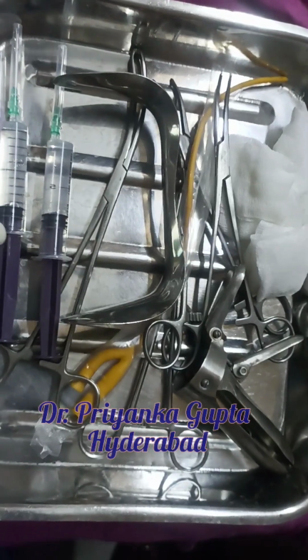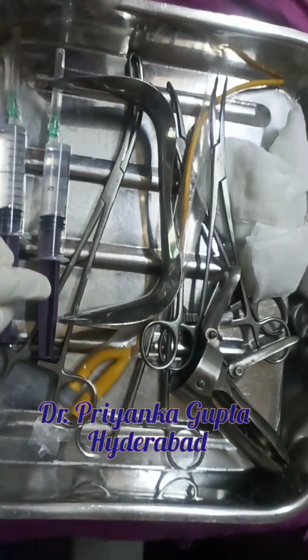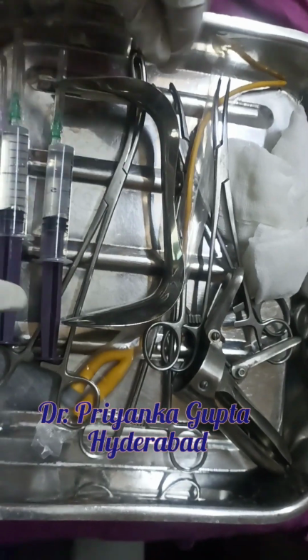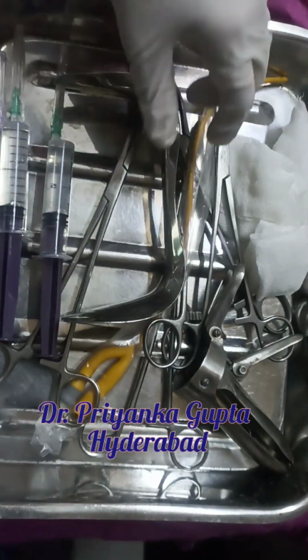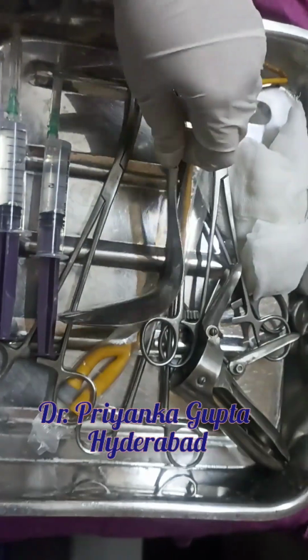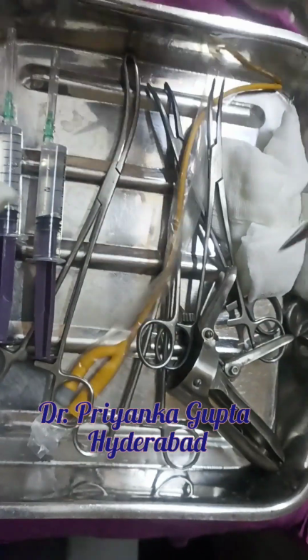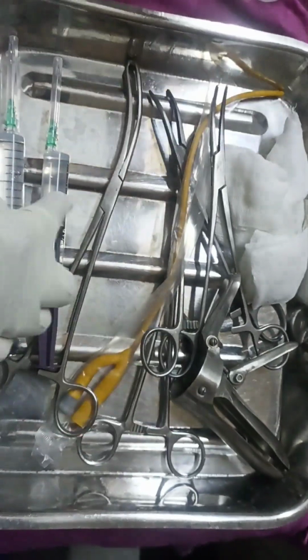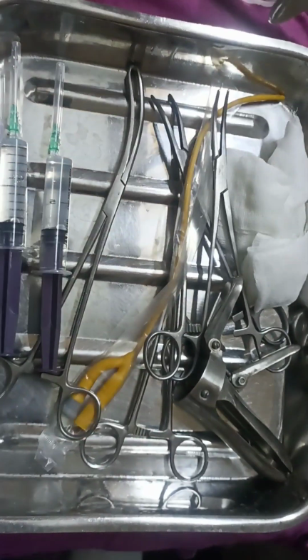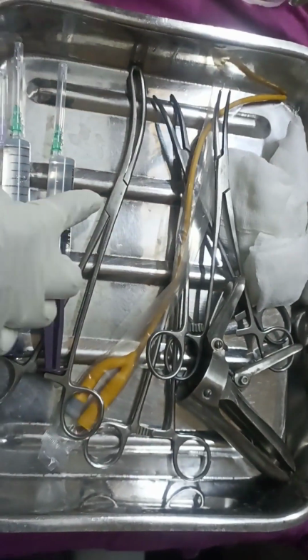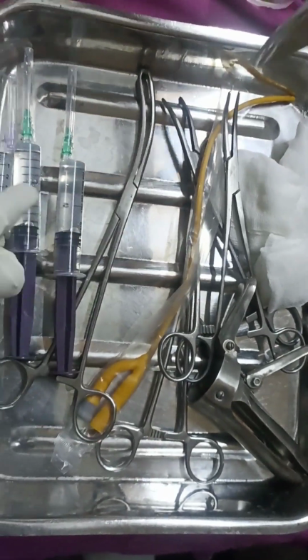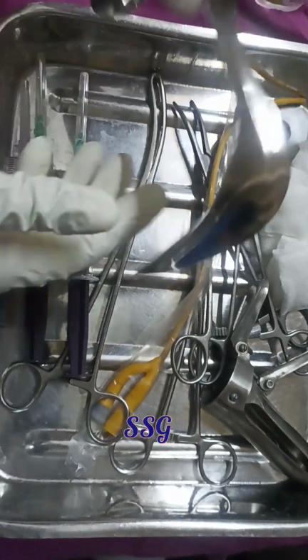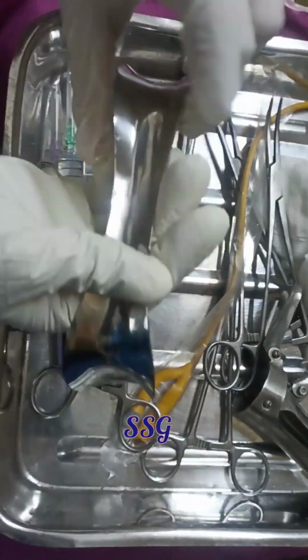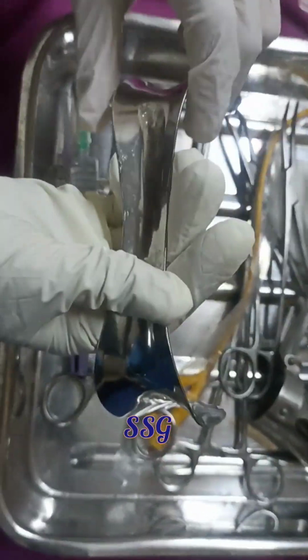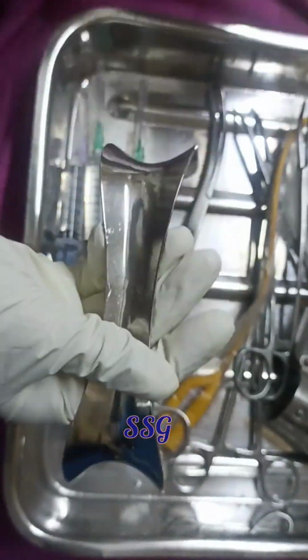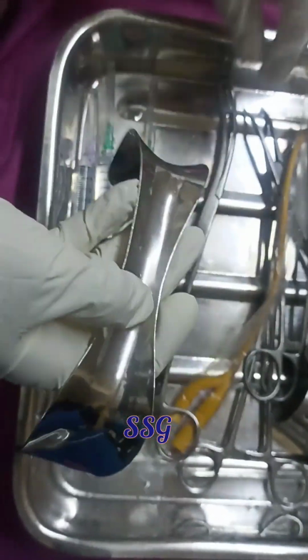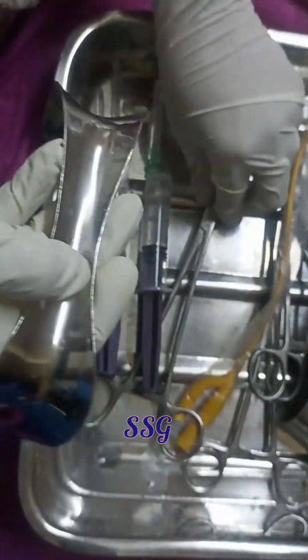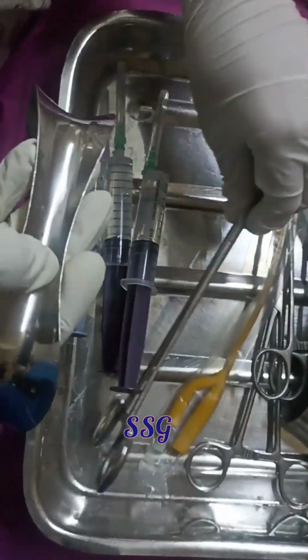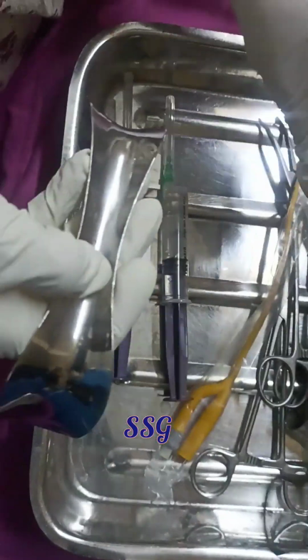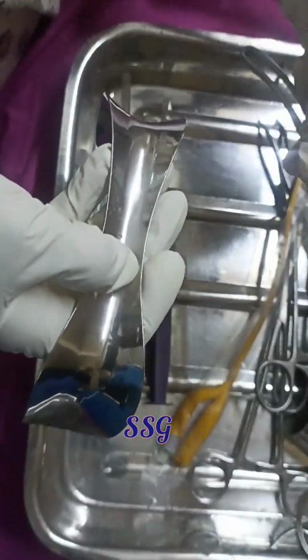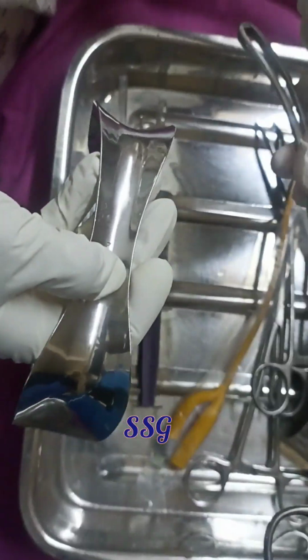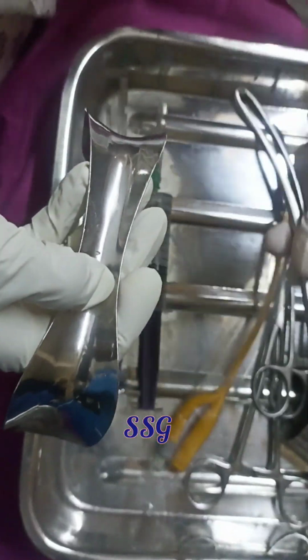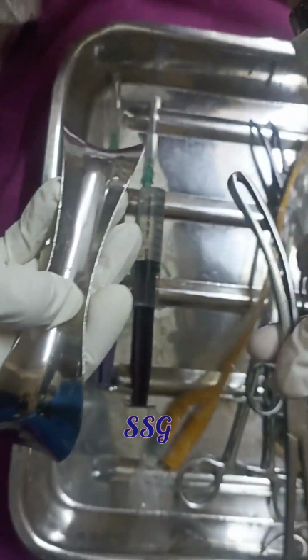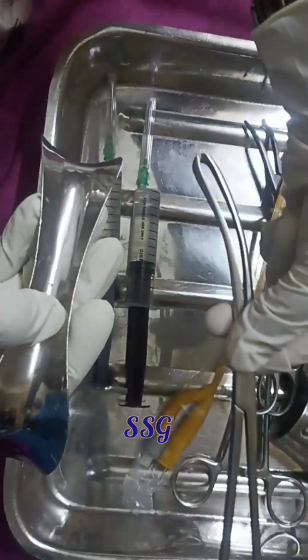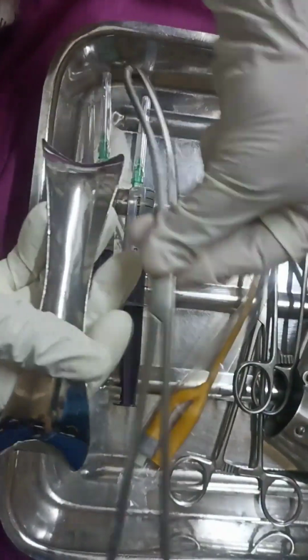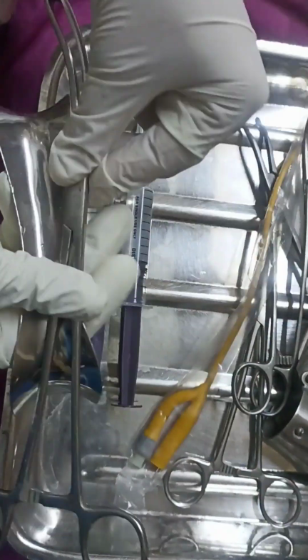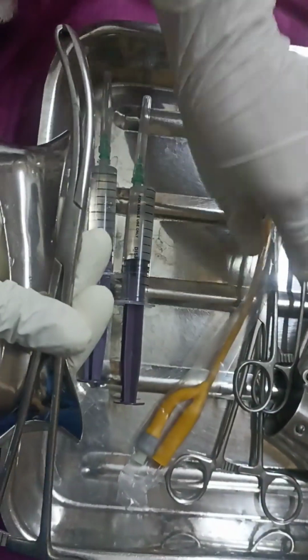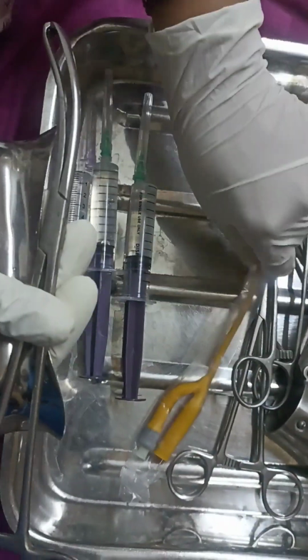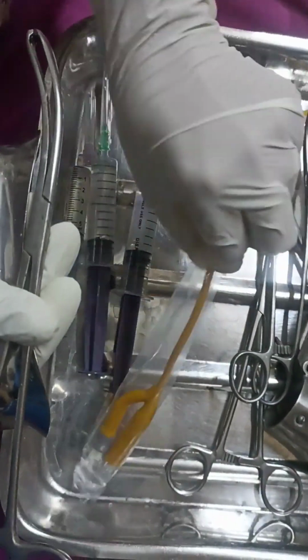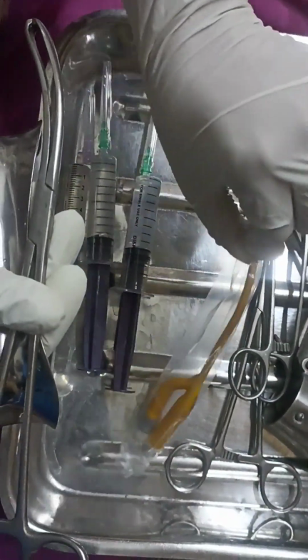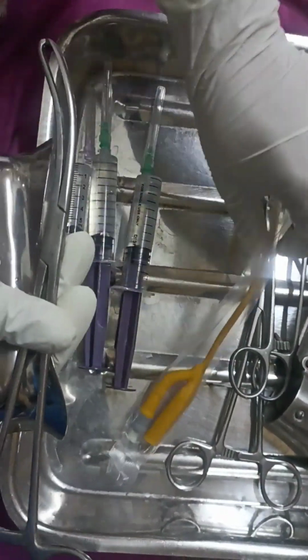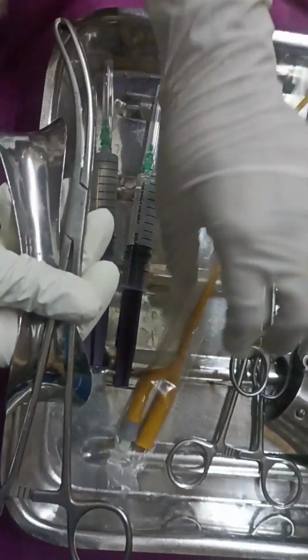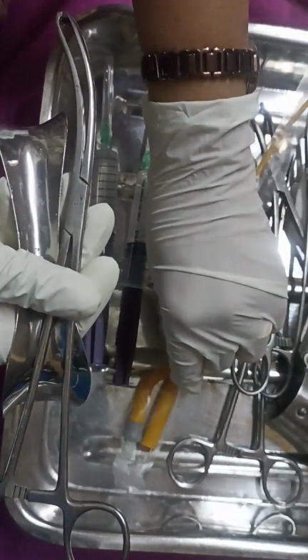Hello everyone, today I am going to discuss the procedure of SASG which is done for tubal patency test.